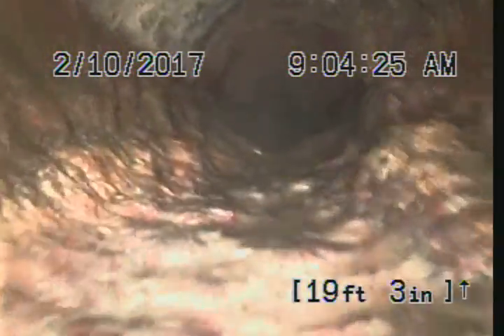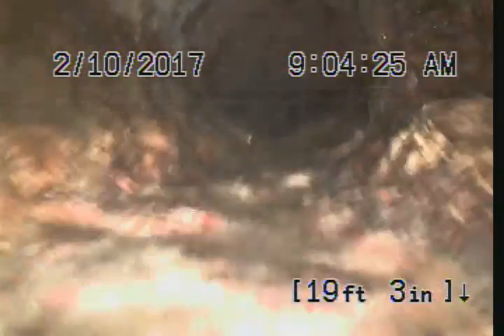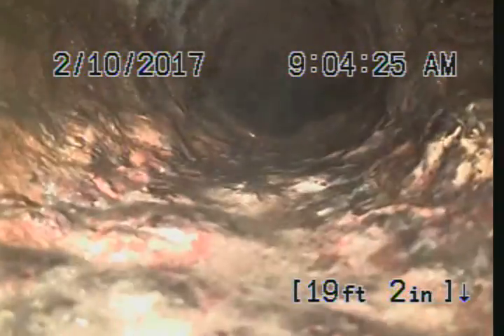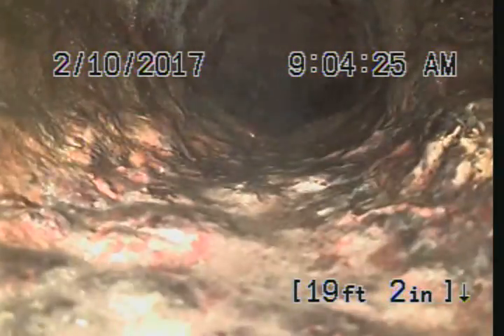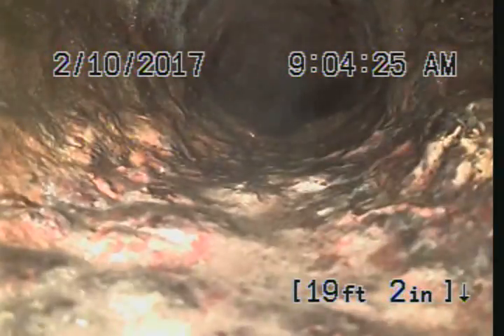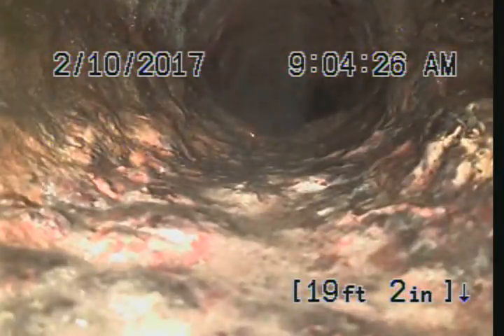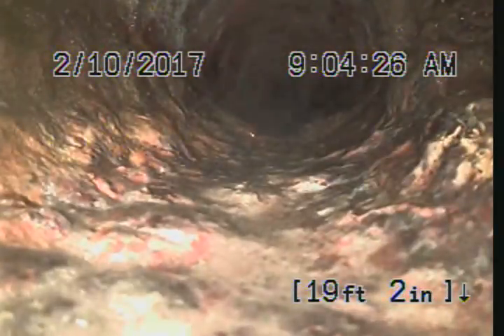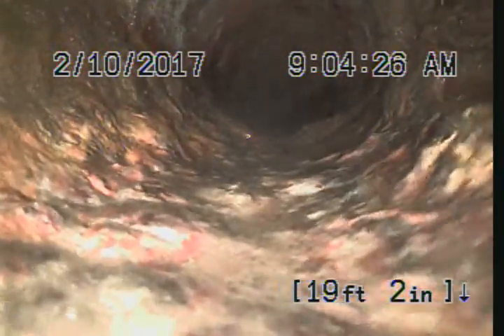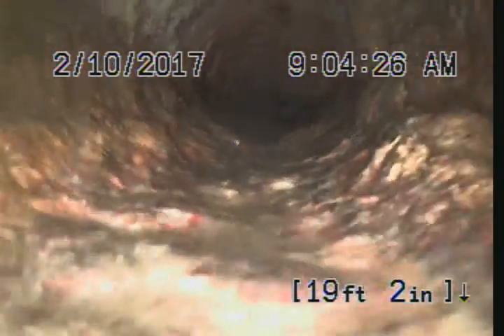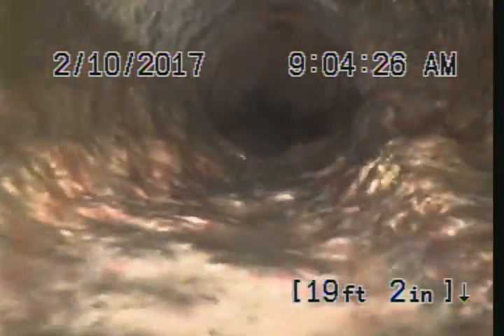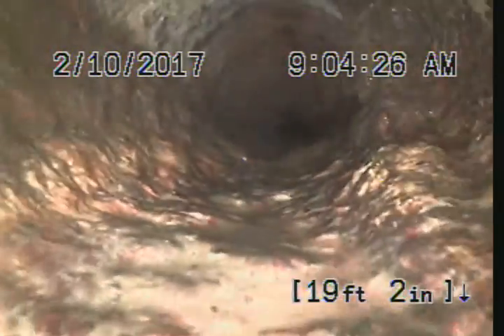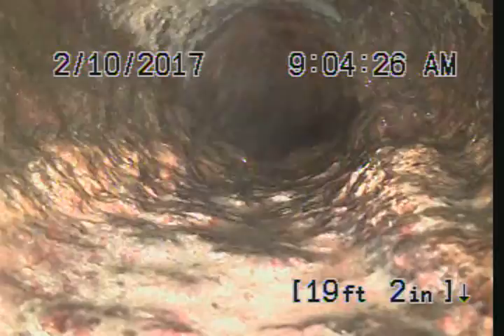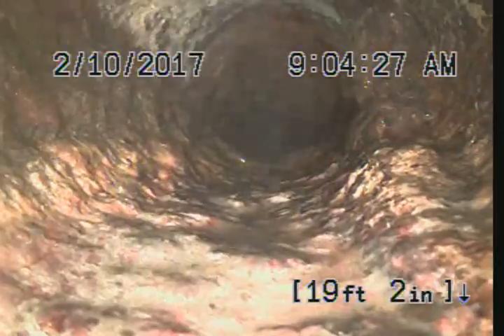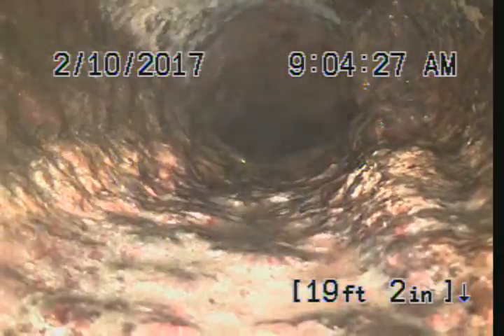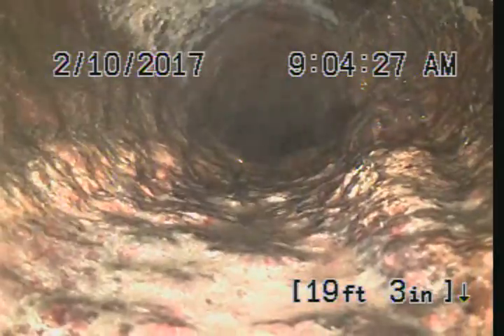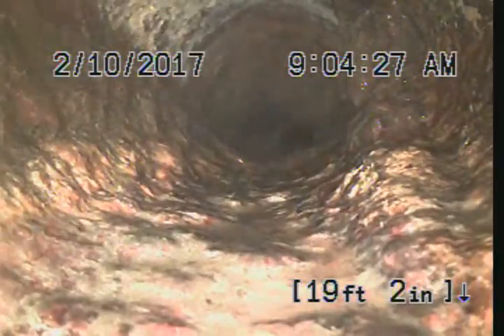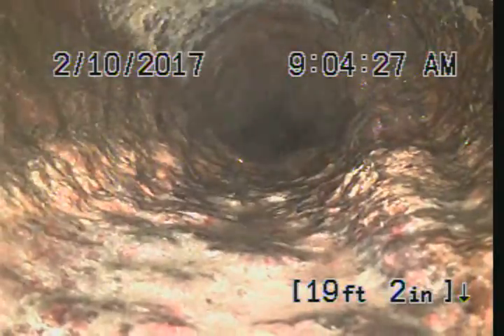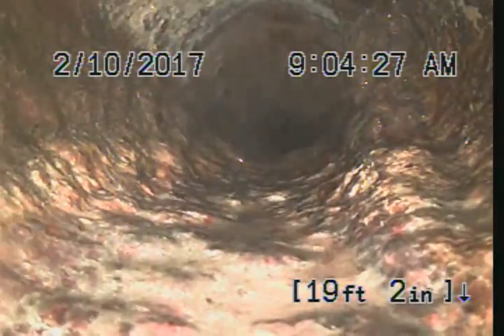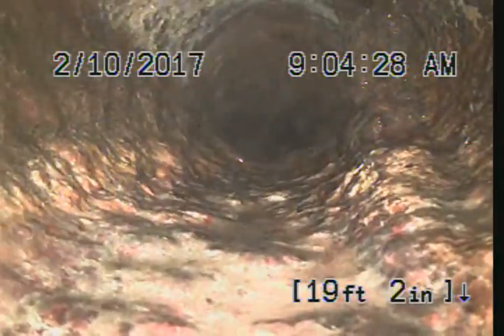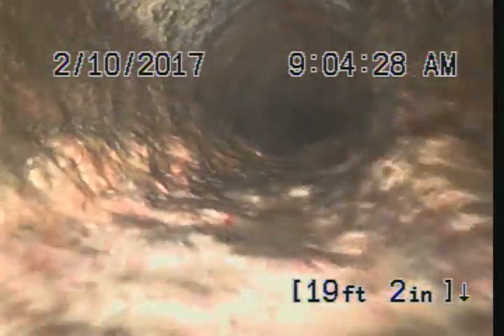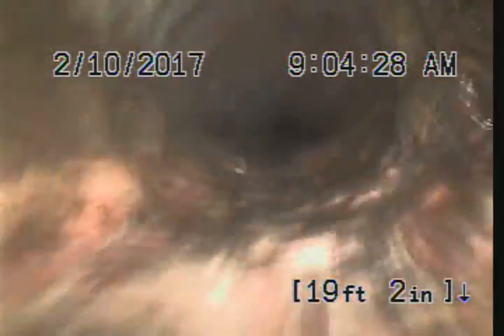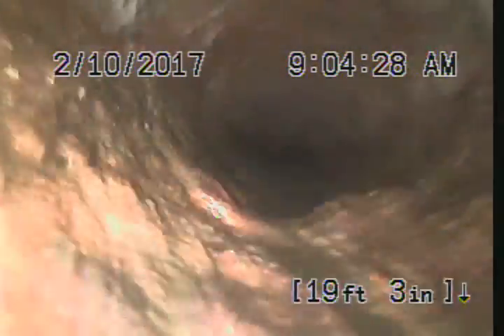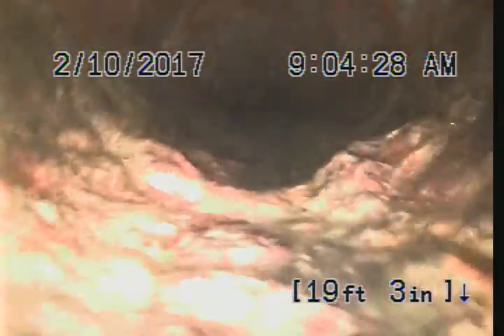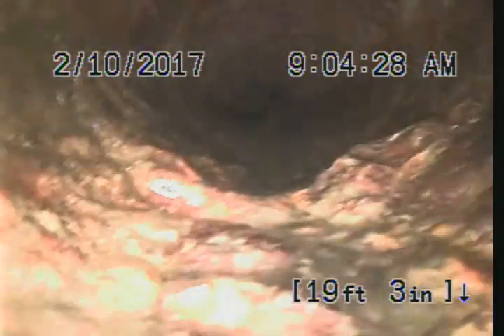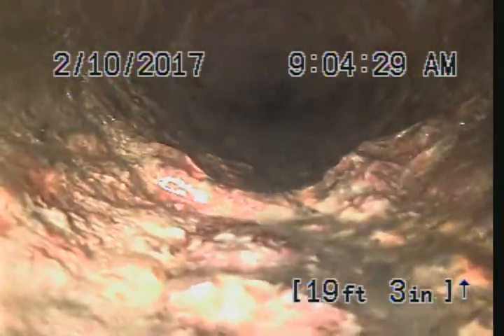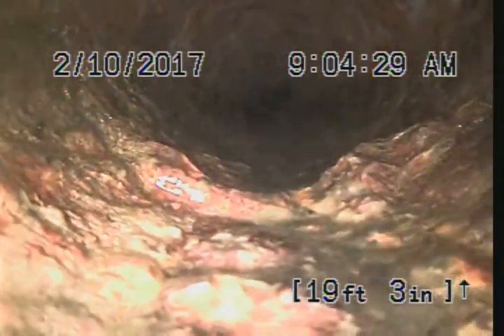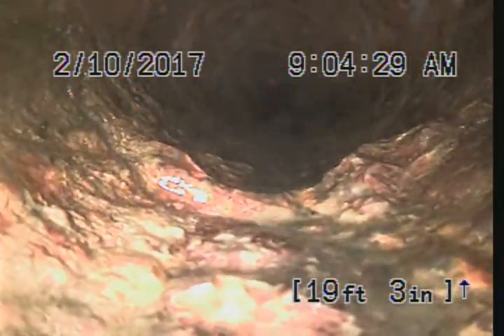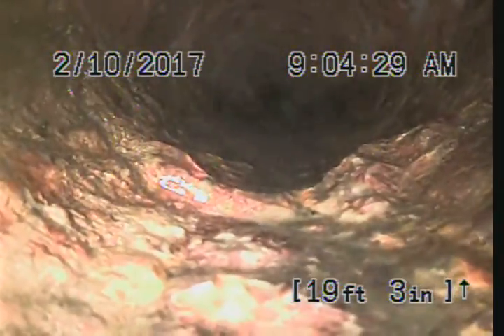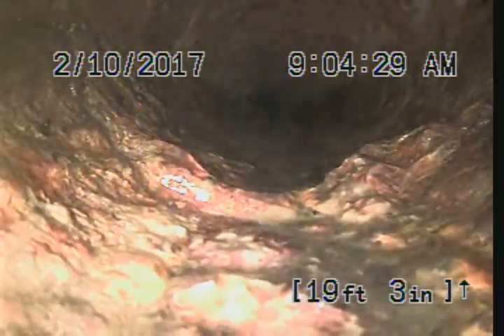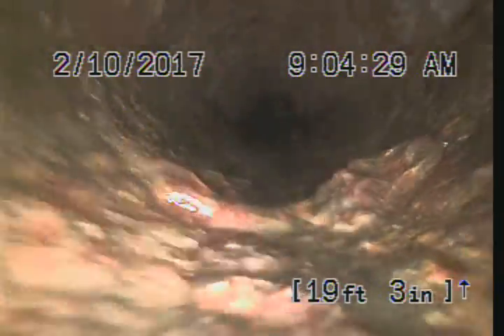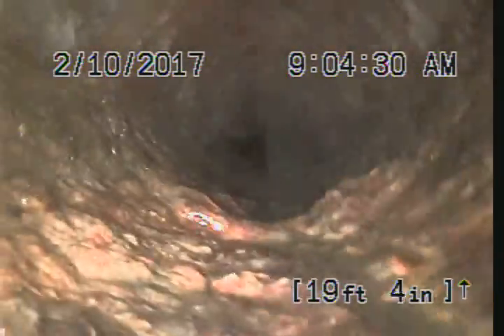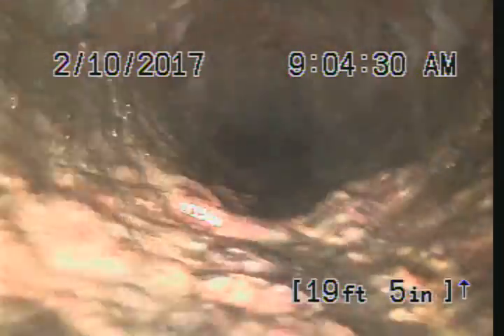Some ridging or grease buildup. At 19 feet 3 inches.